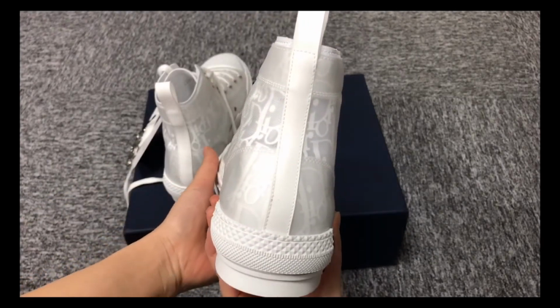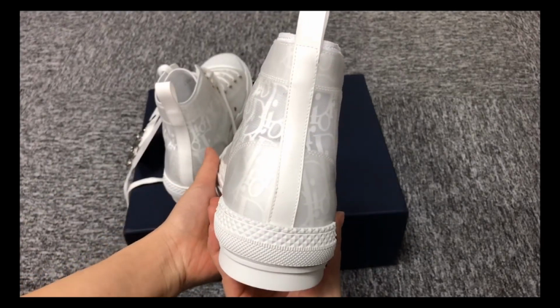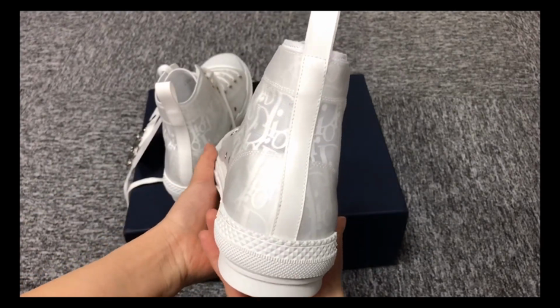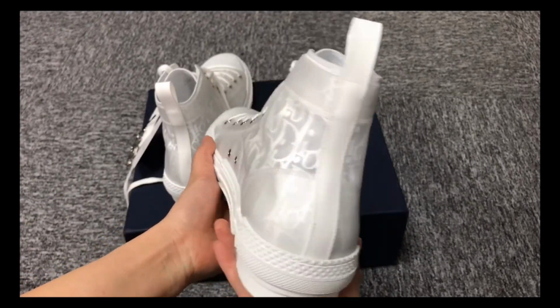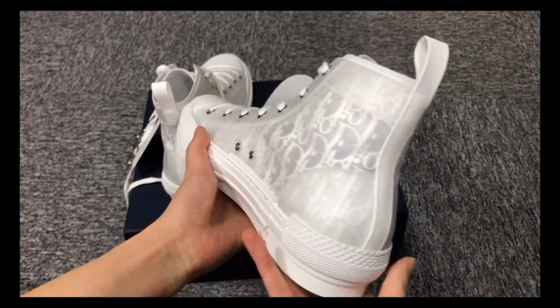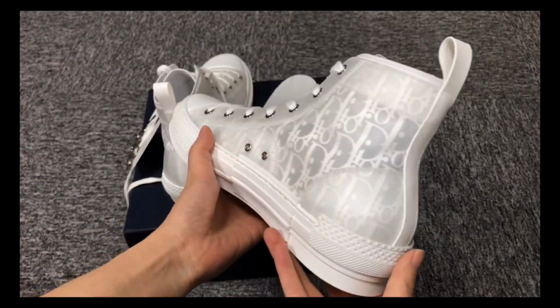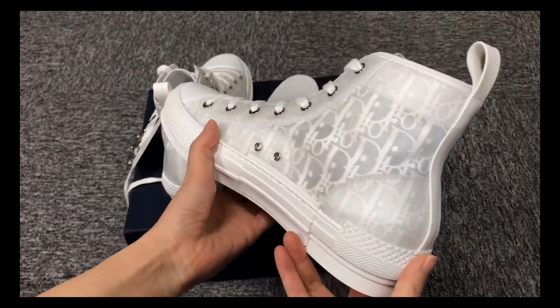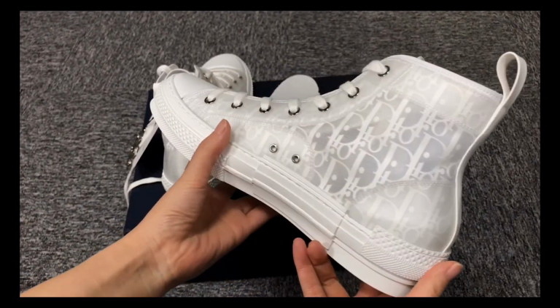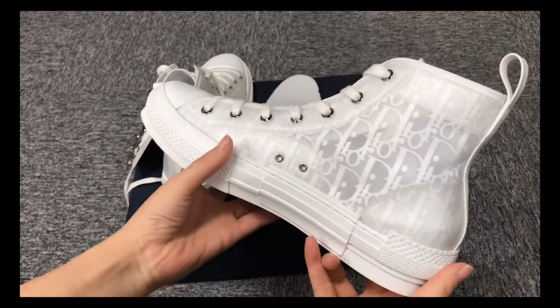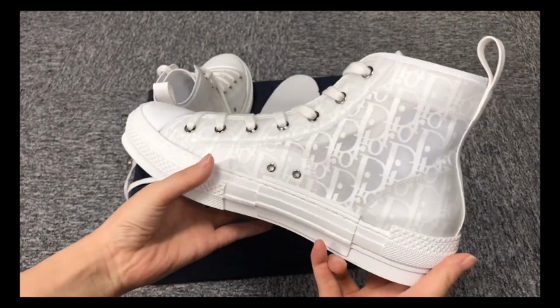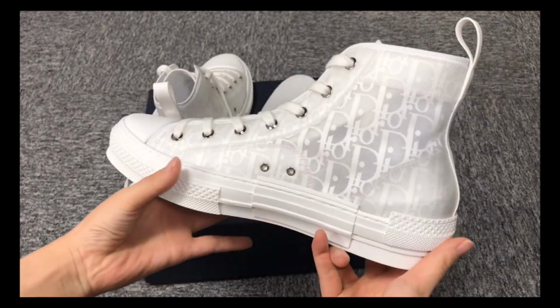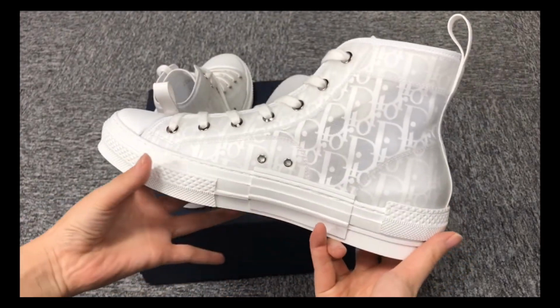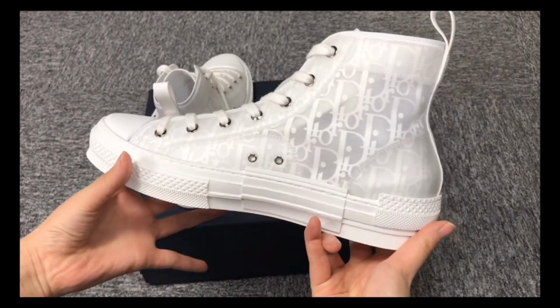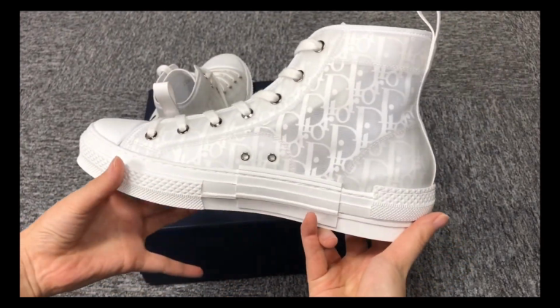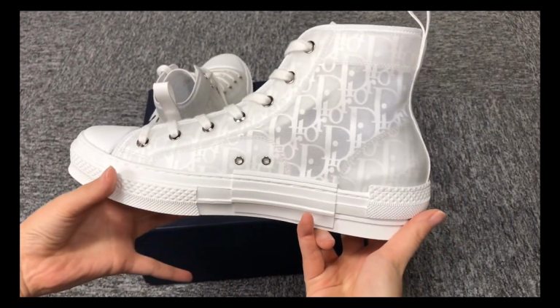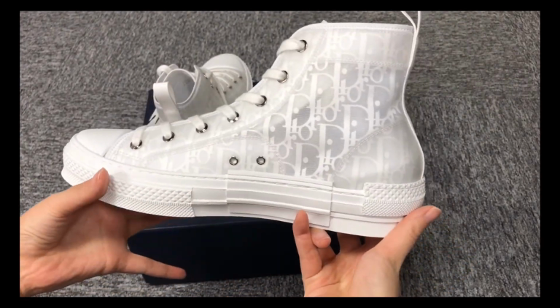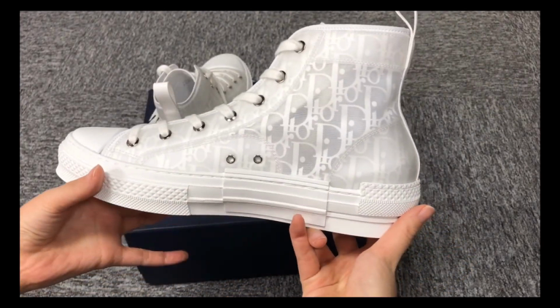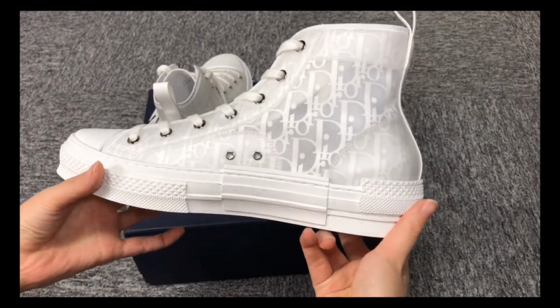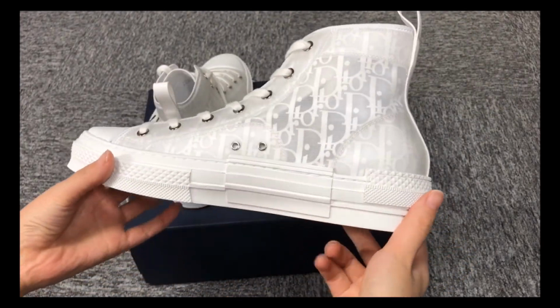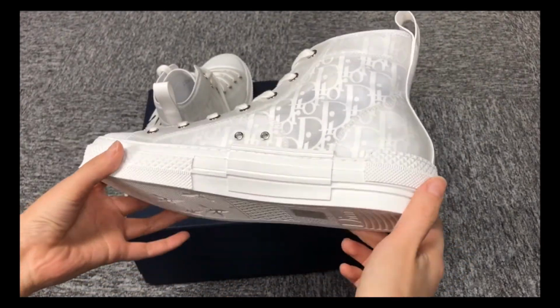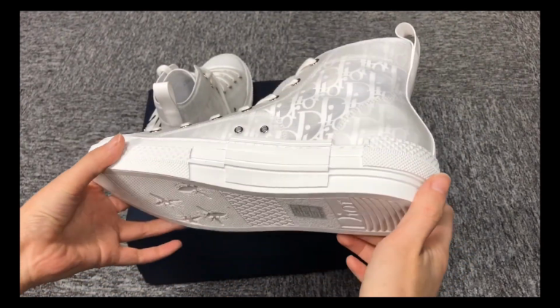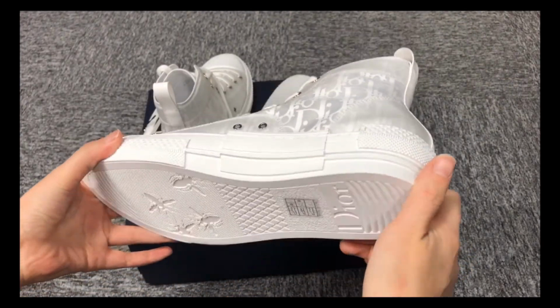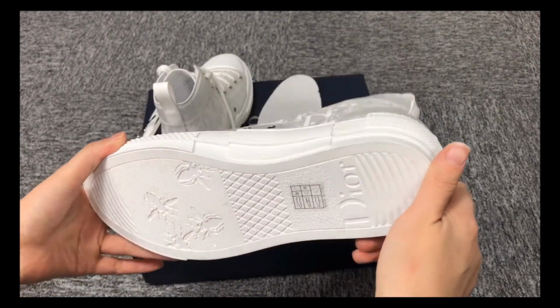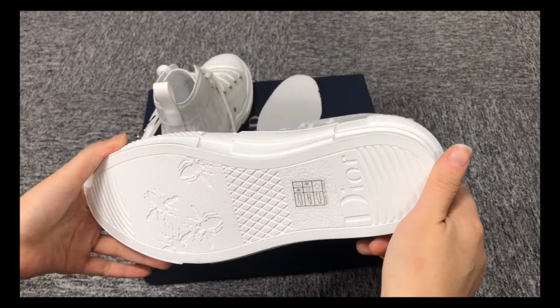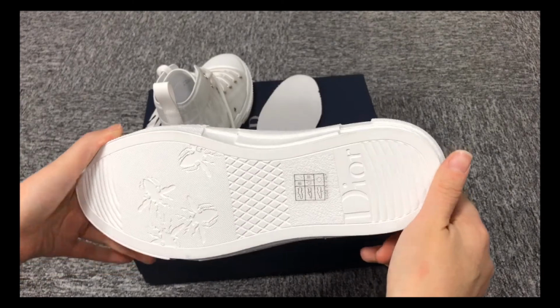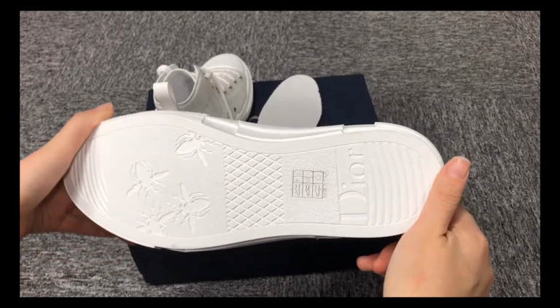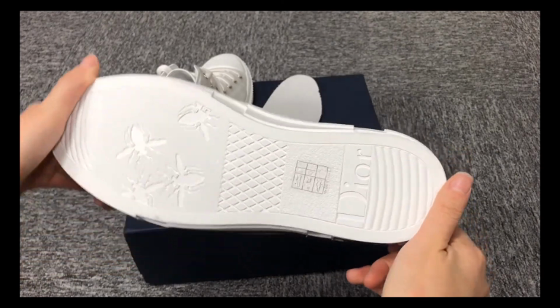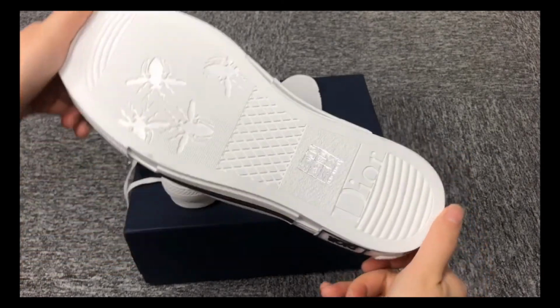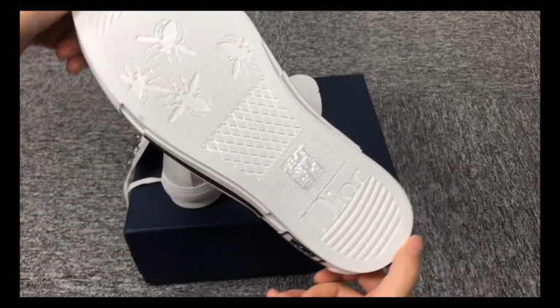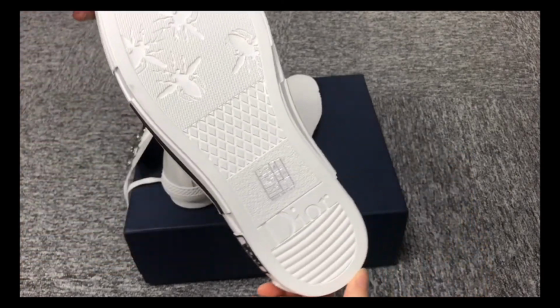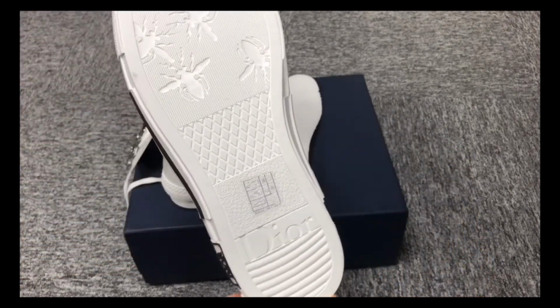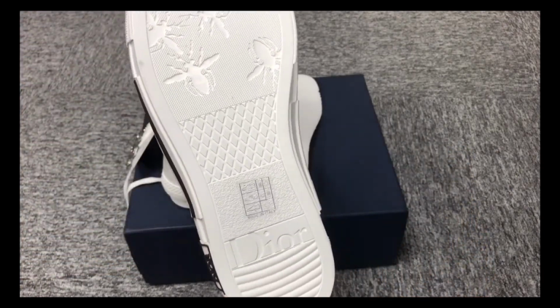We have different colors, different styles. If you like, you can contact me. Thank you.